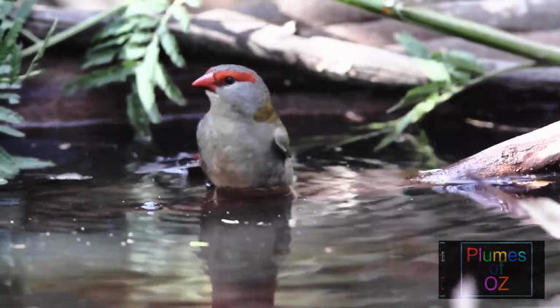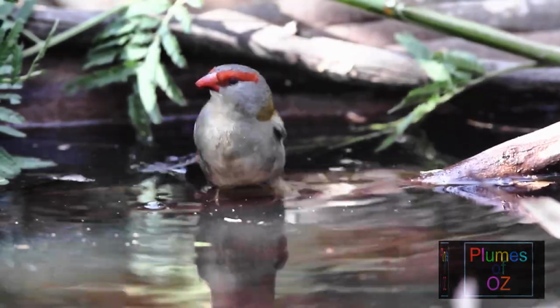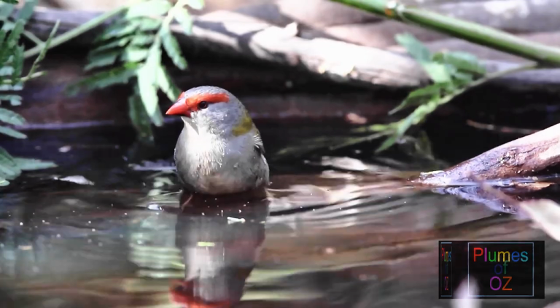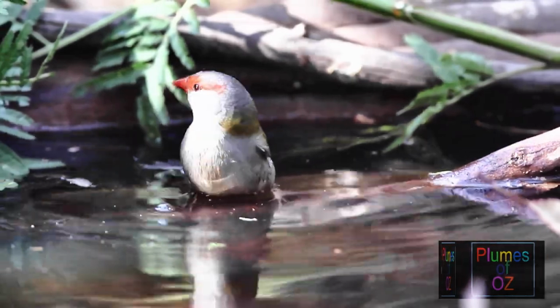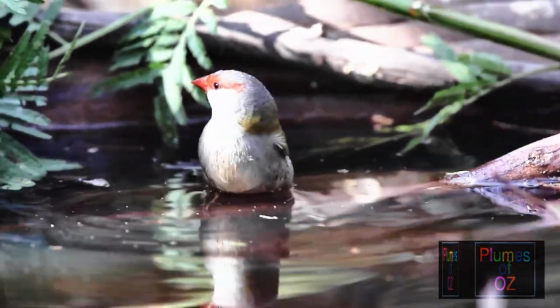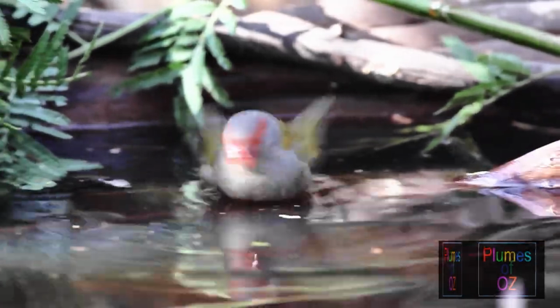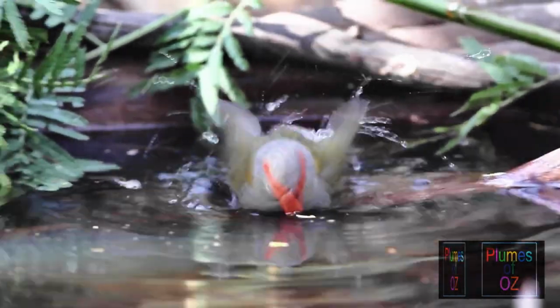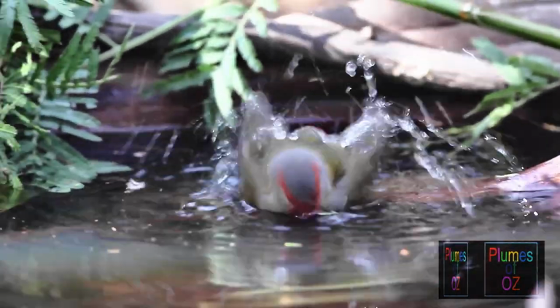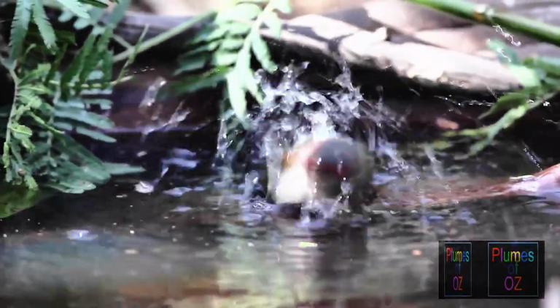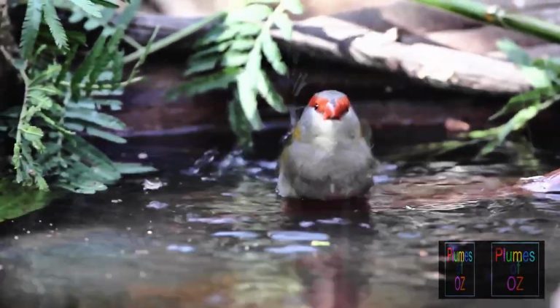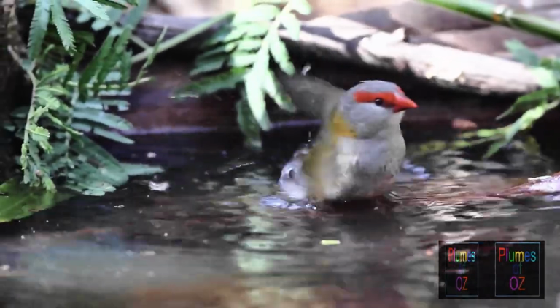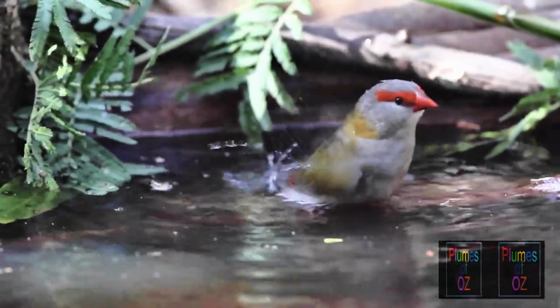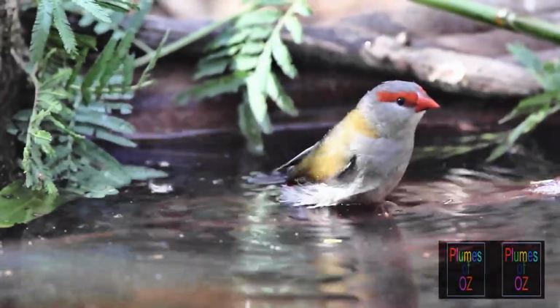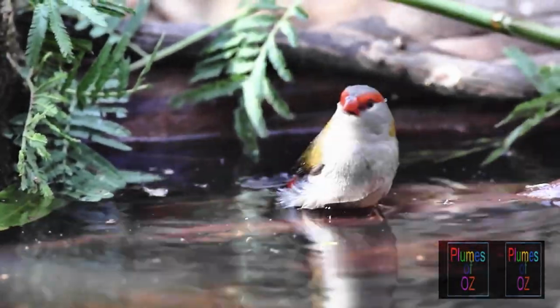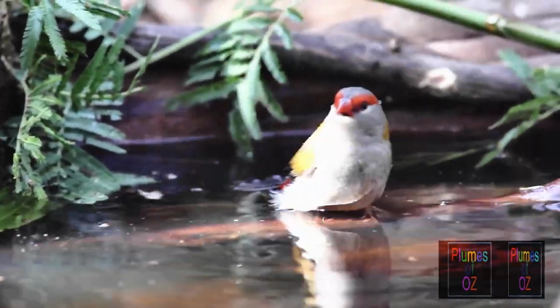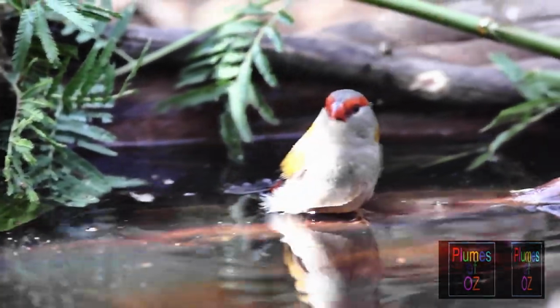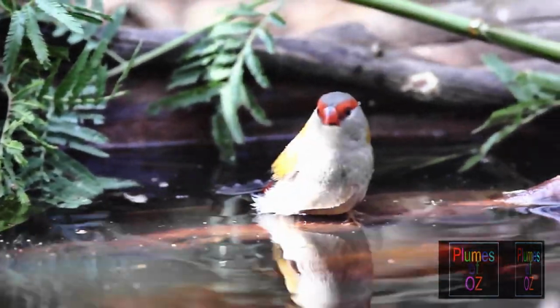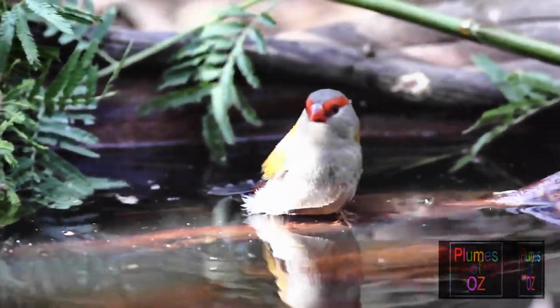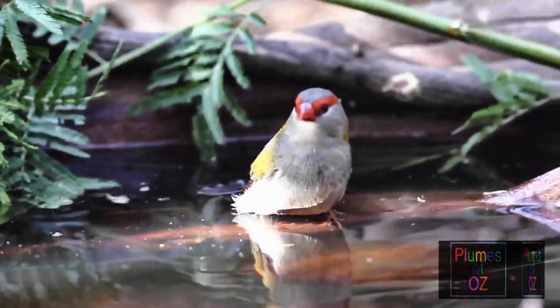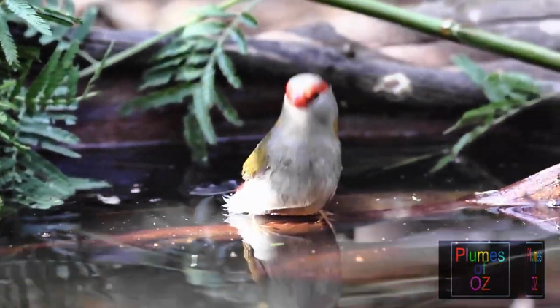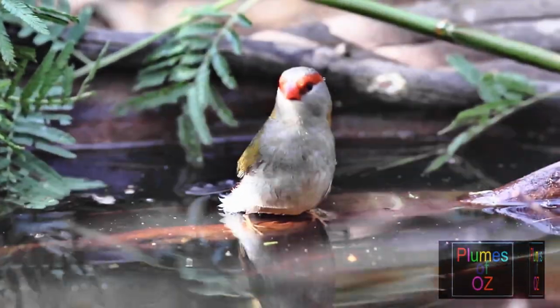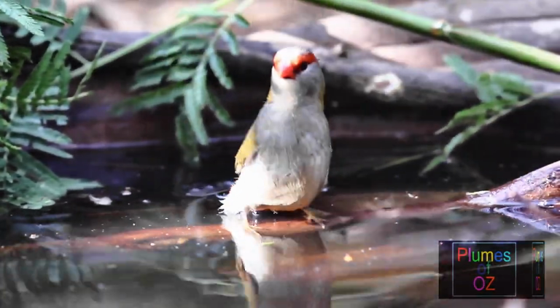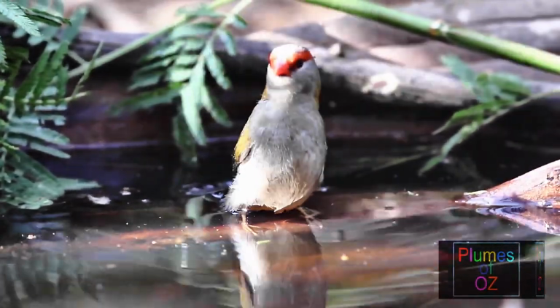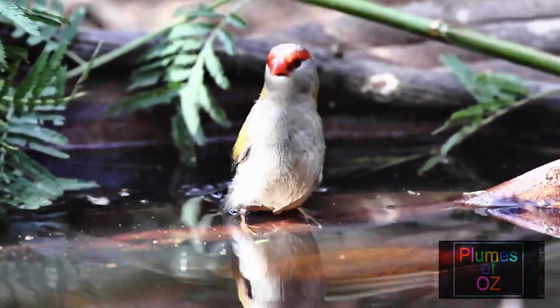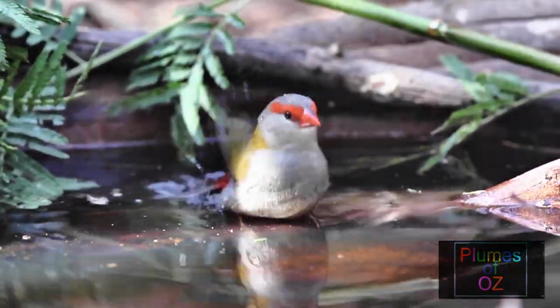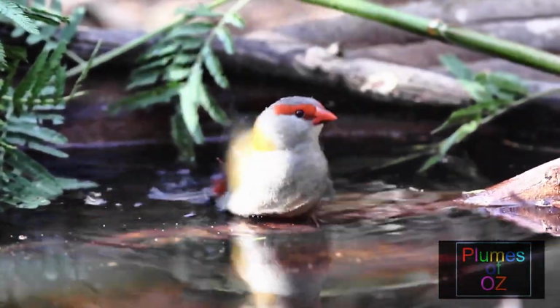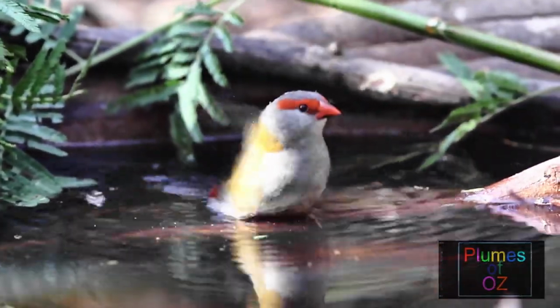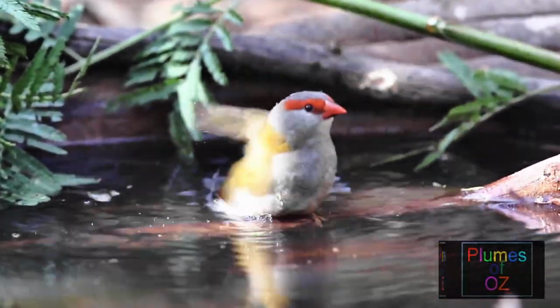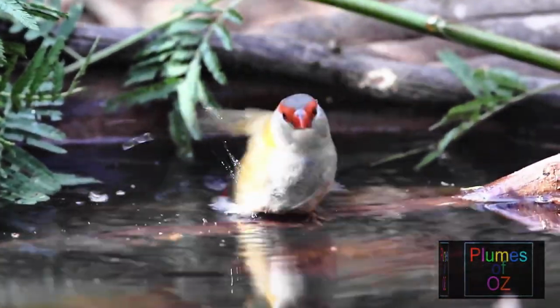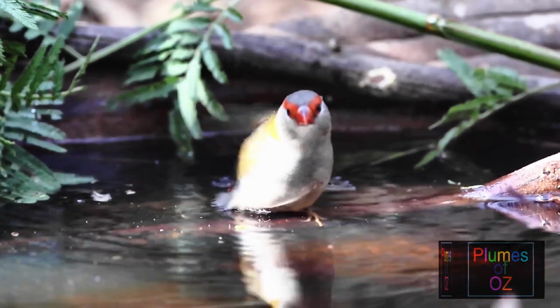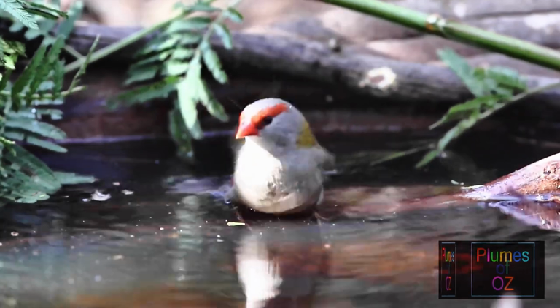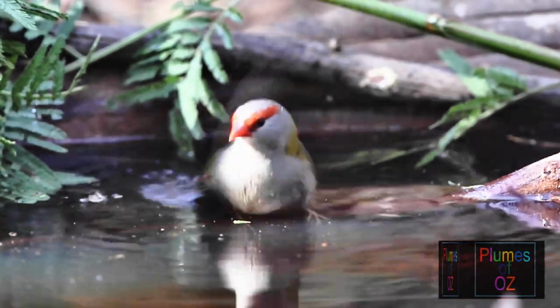Well, this bird I thought was after tadpoles, for they were in the water, but it just decided to have a bath.